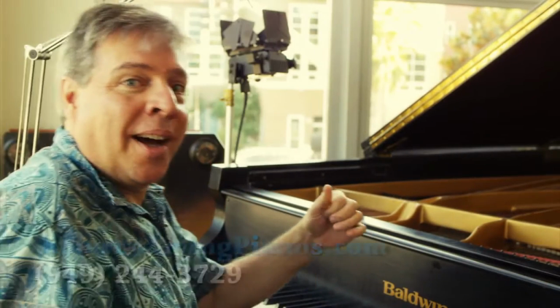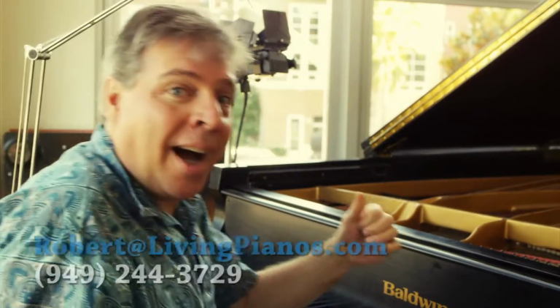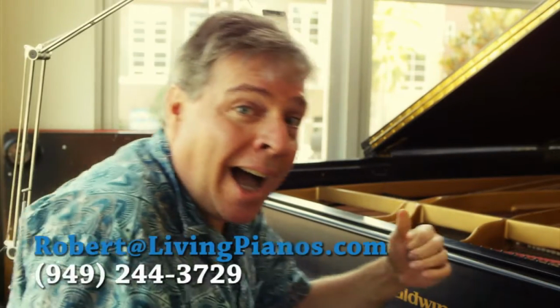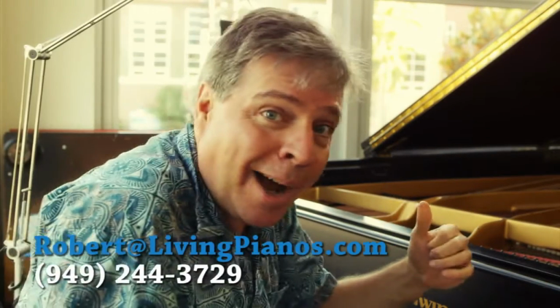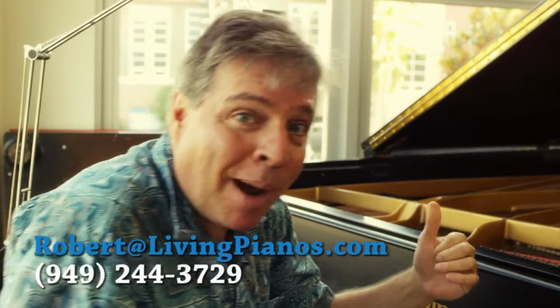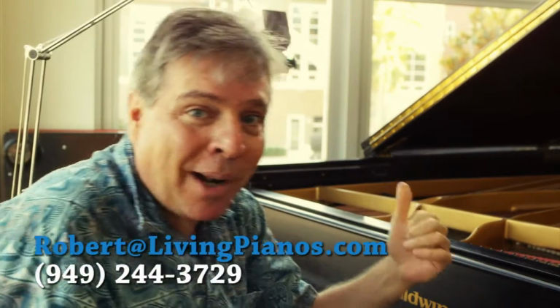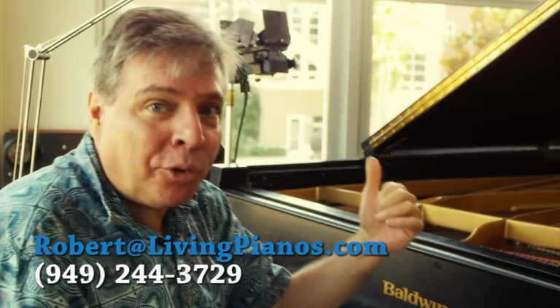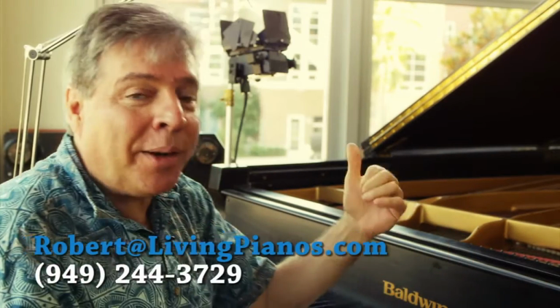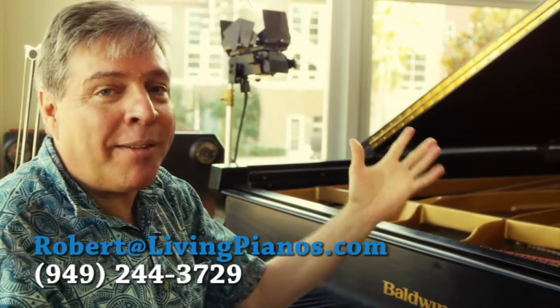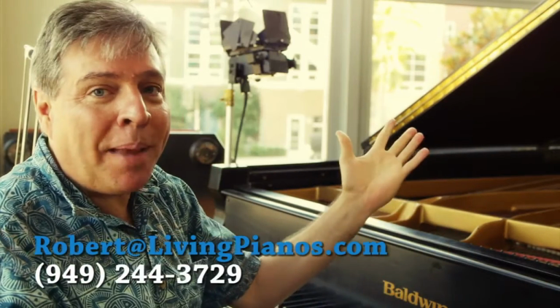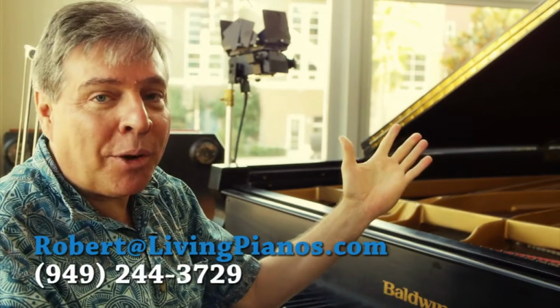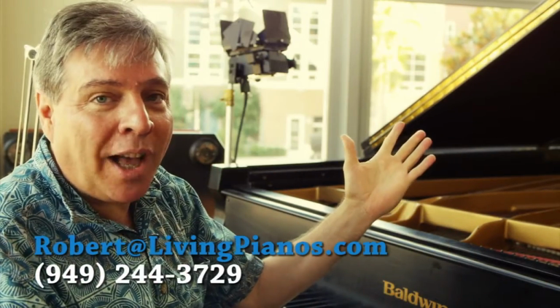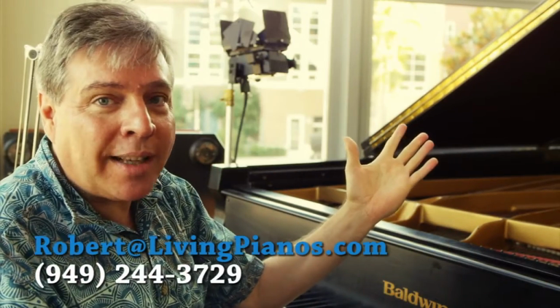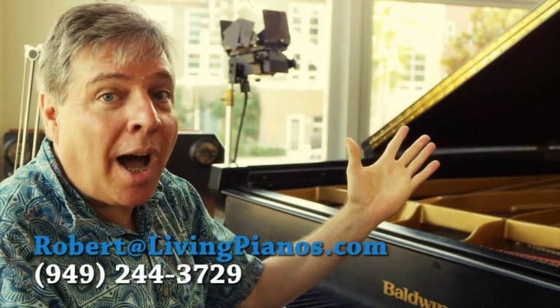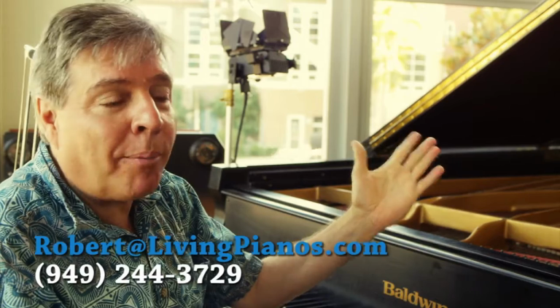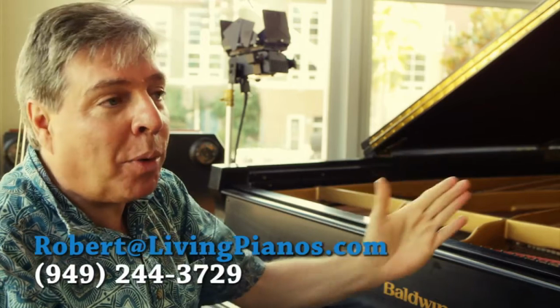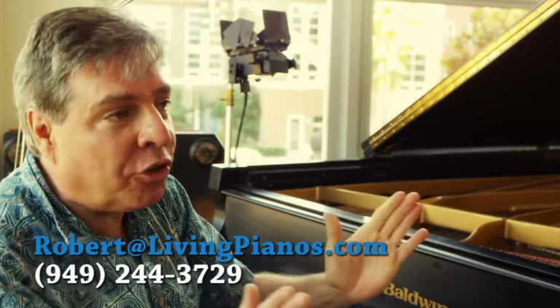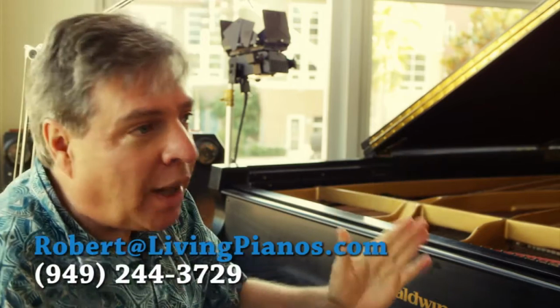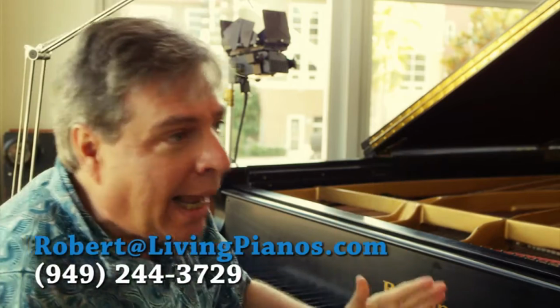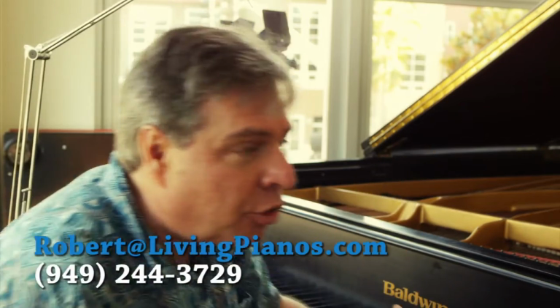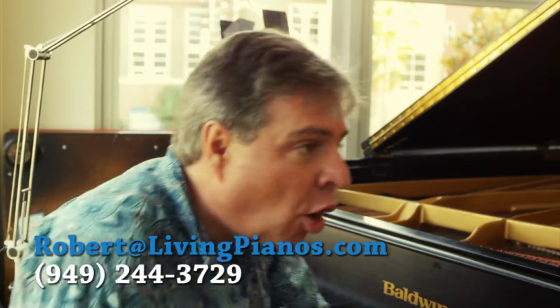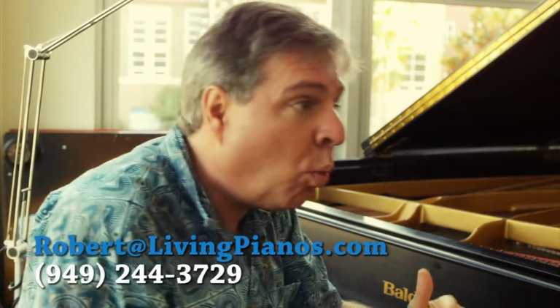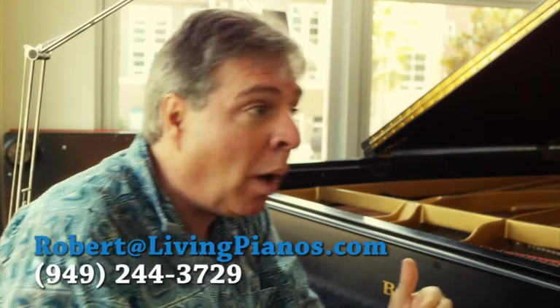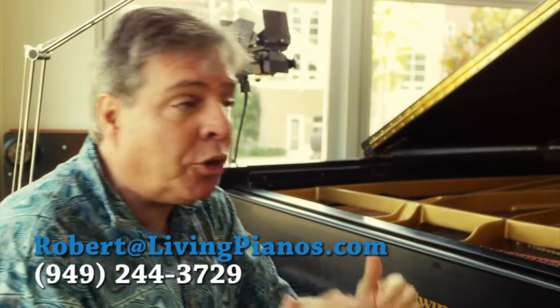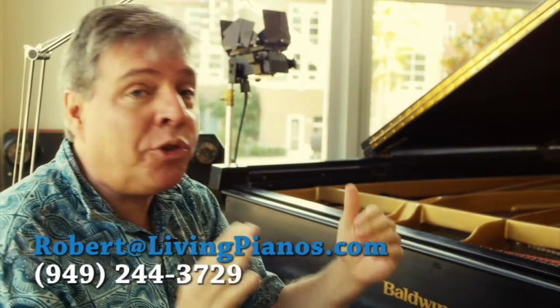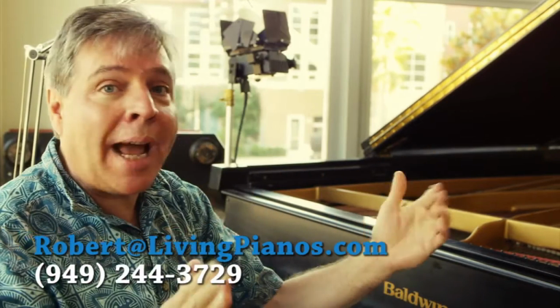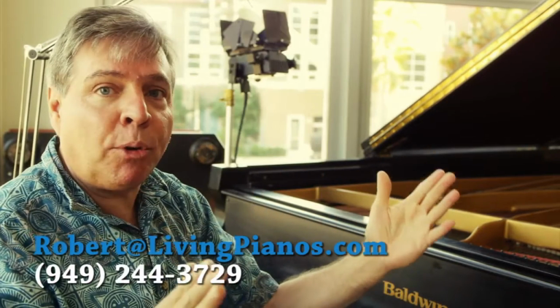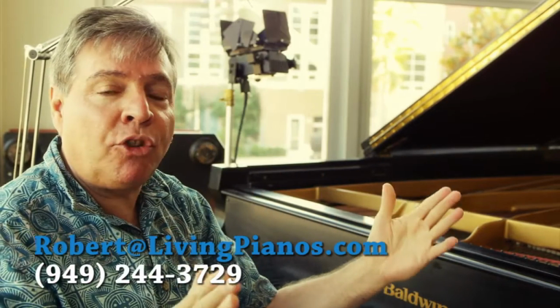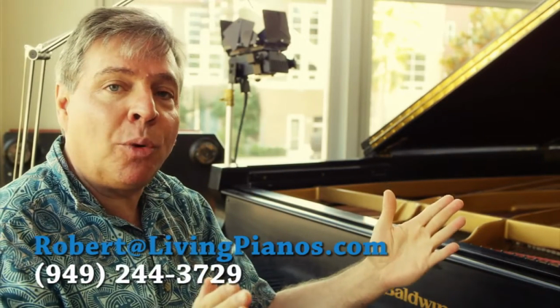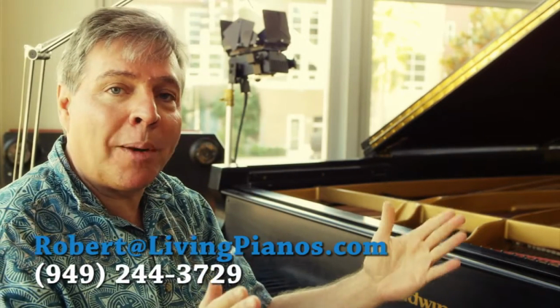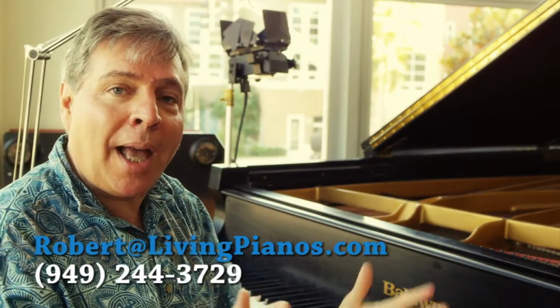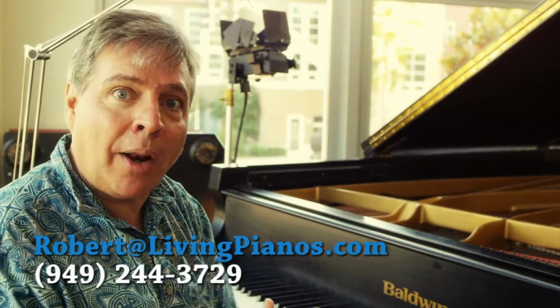Hi, I'm Robert Estrin here at livingpianos.com. The question today is: what do dampers do on a piano?